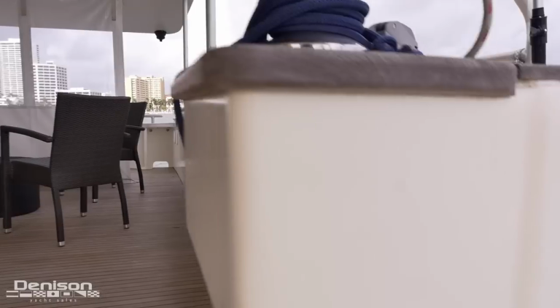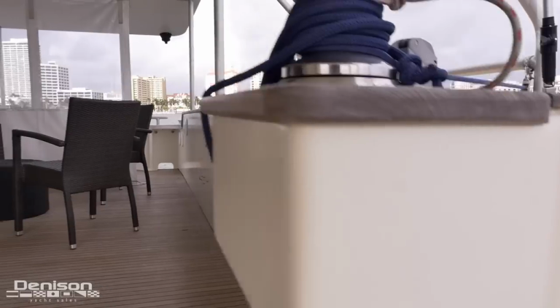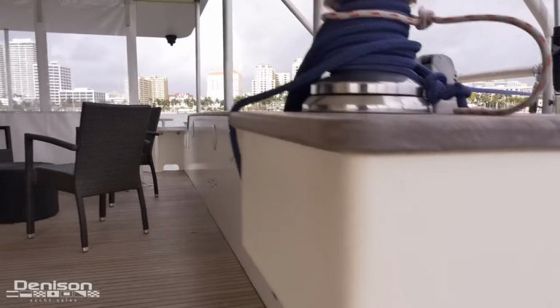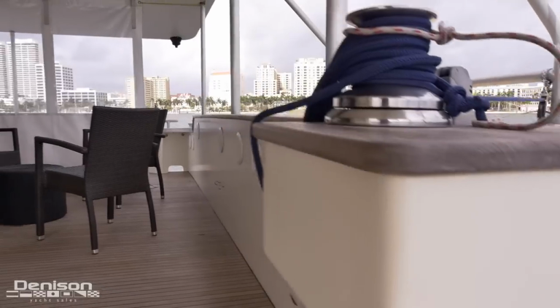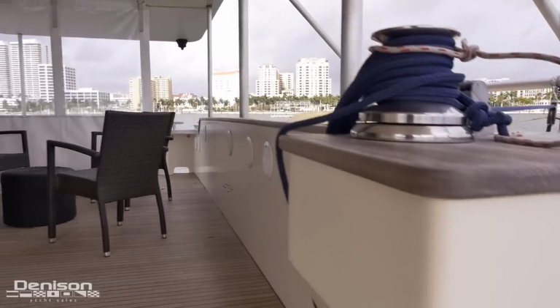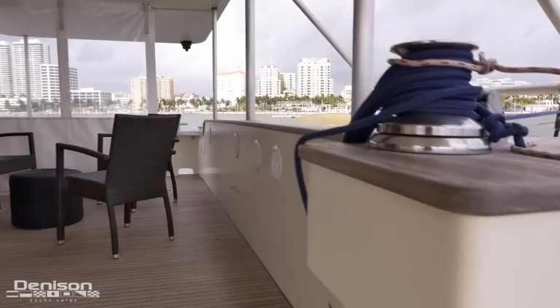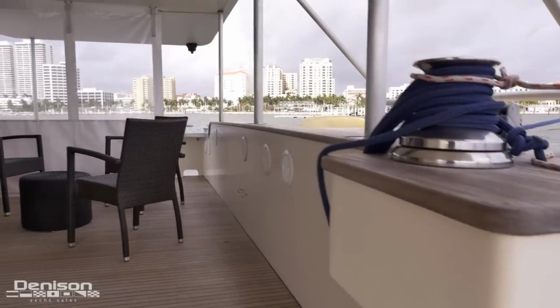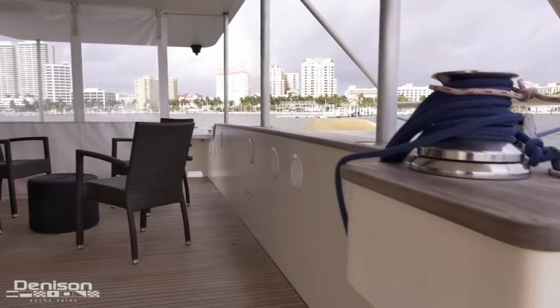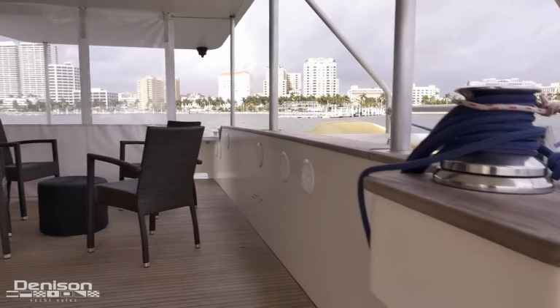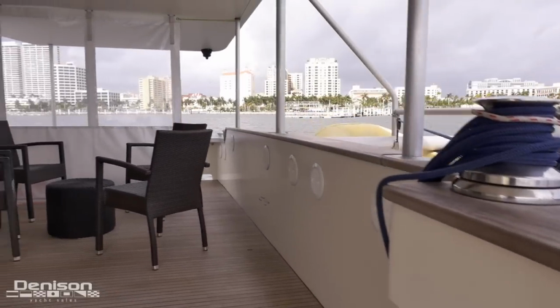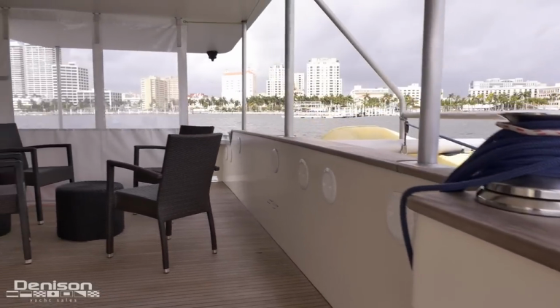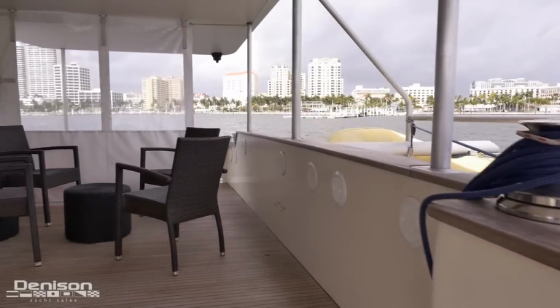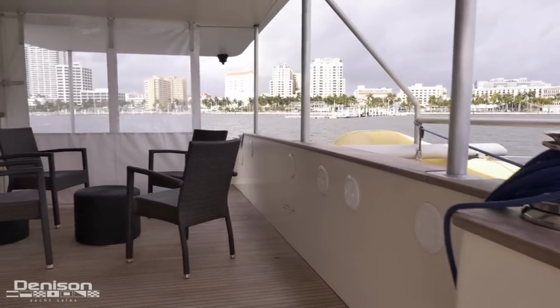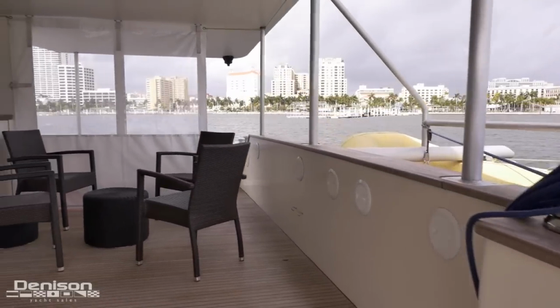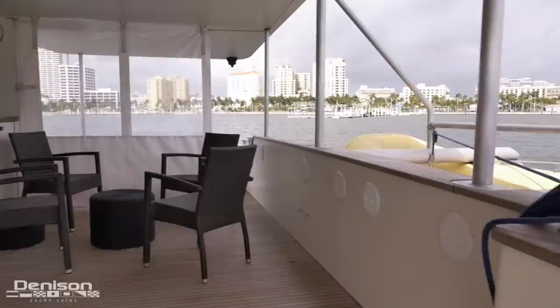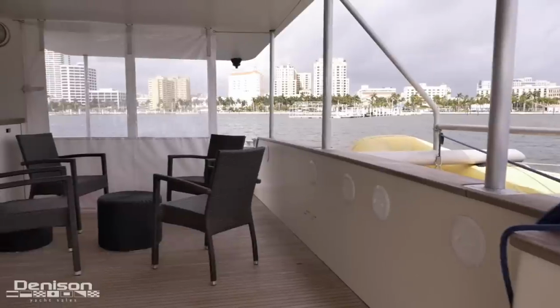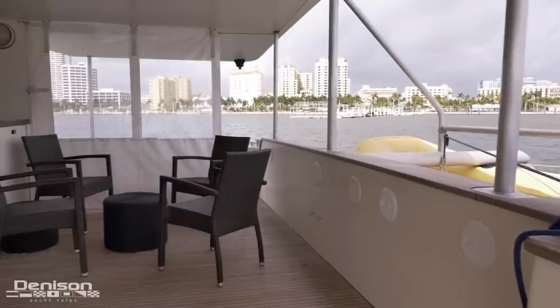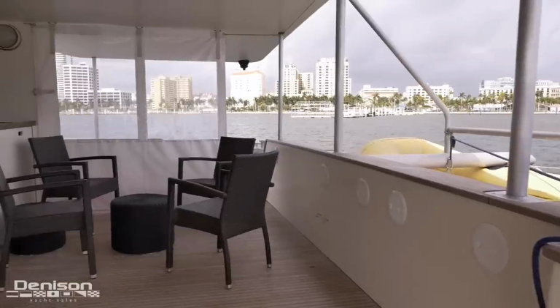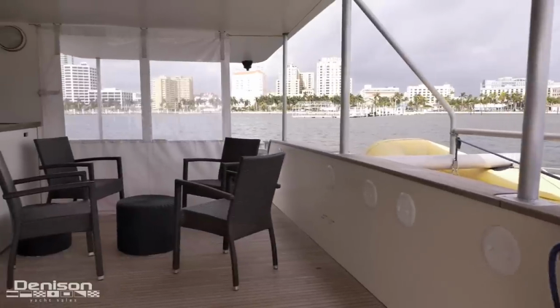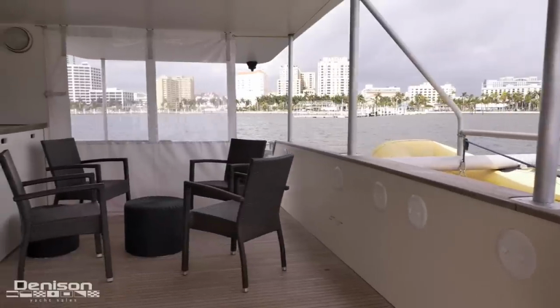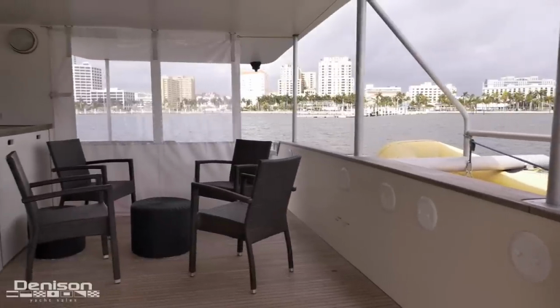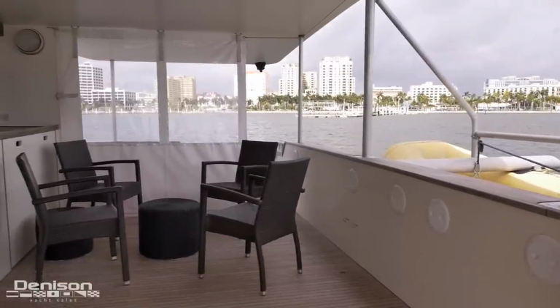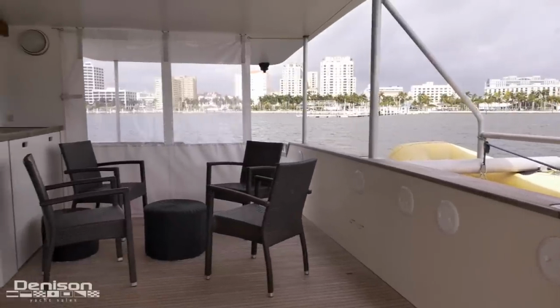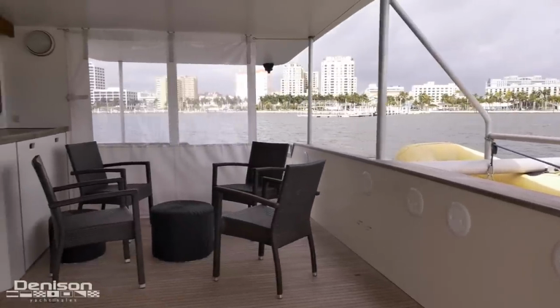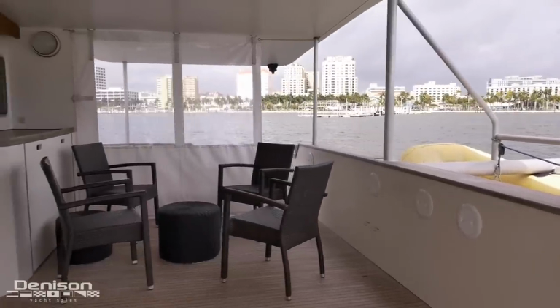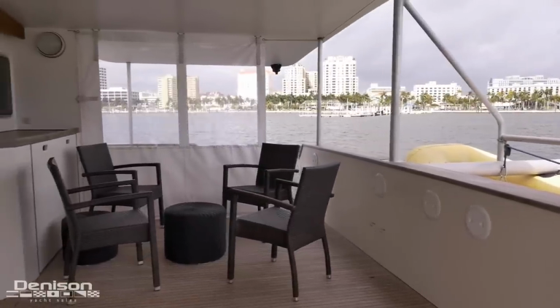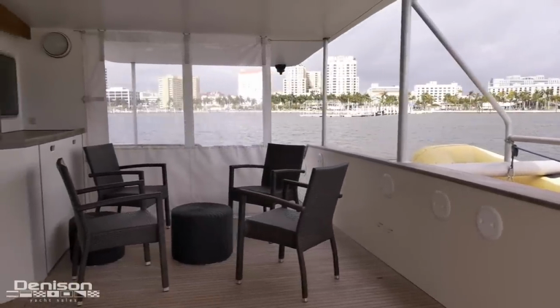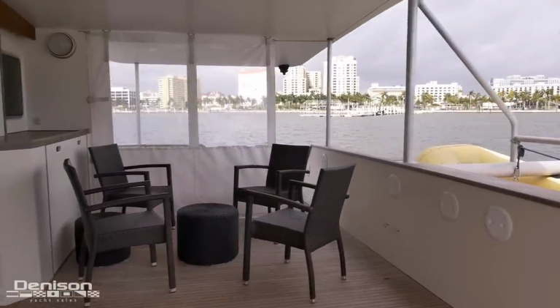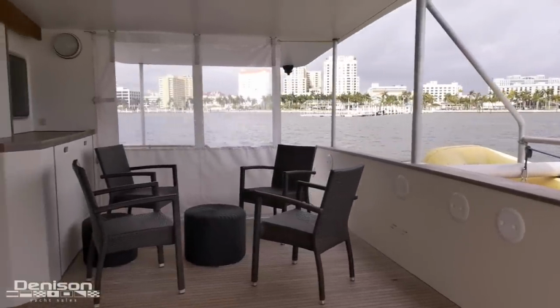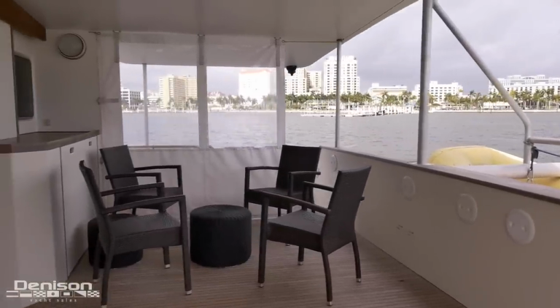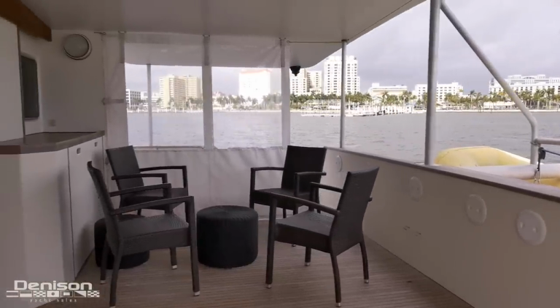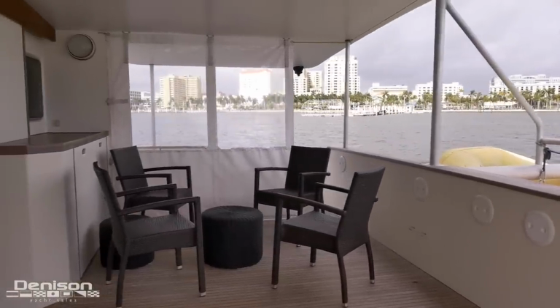We board Glasmur through an access door on the aft deck. Here you have a seating area and an ample amount of storage.